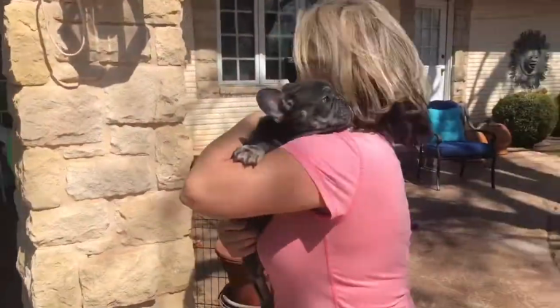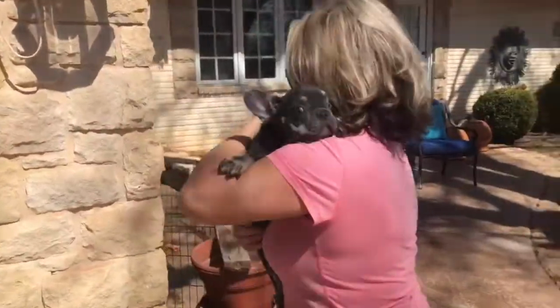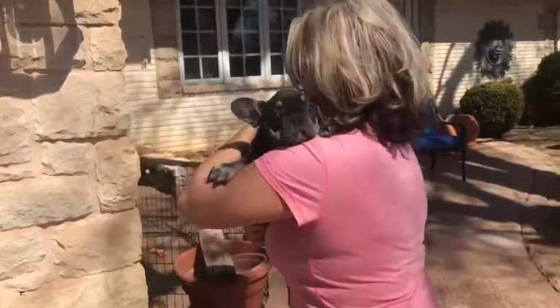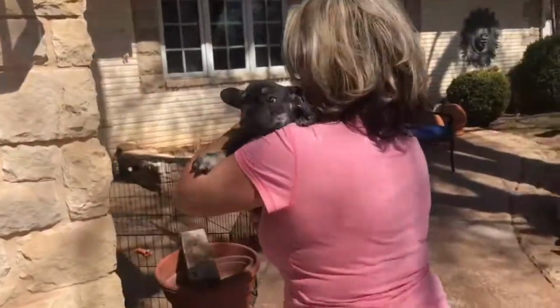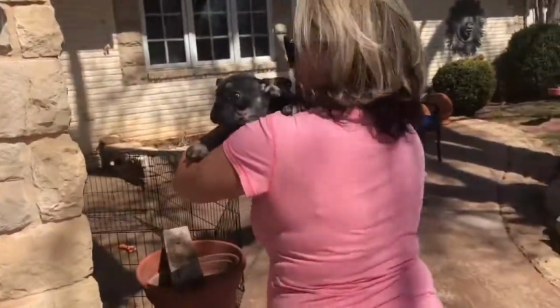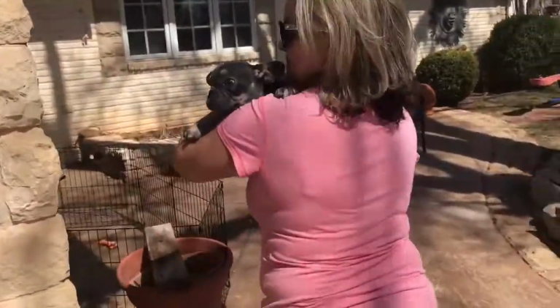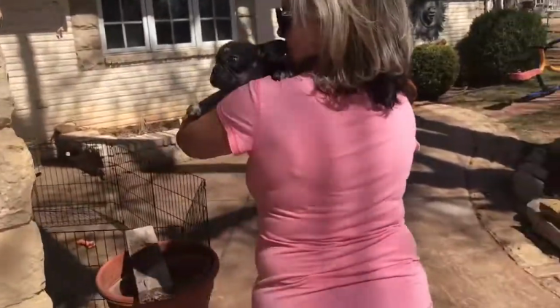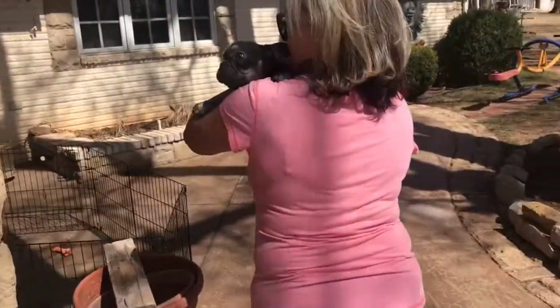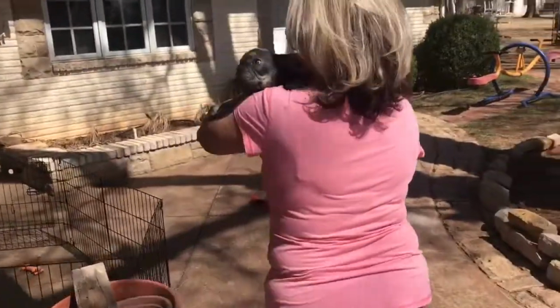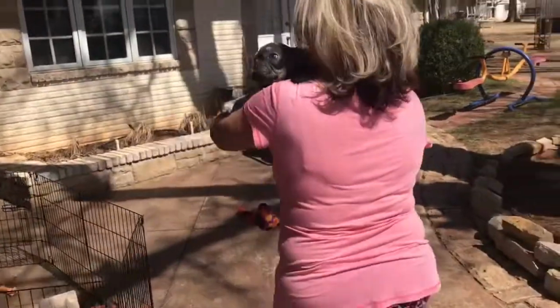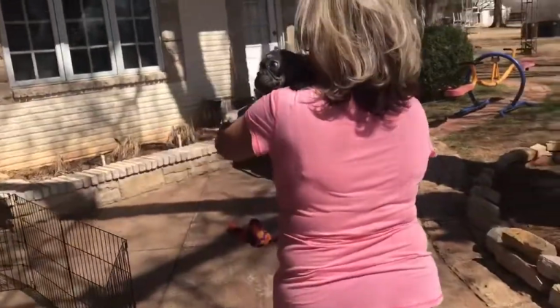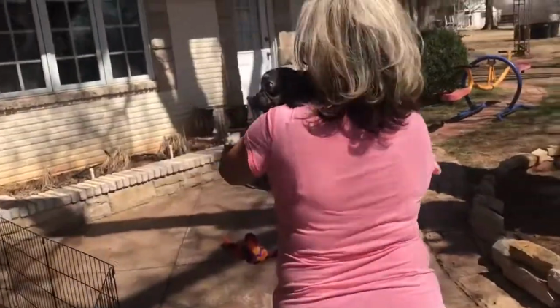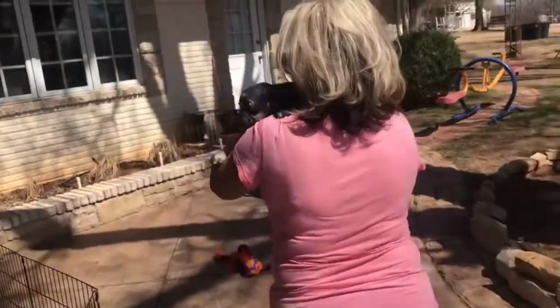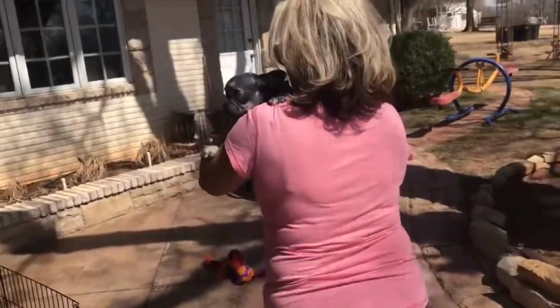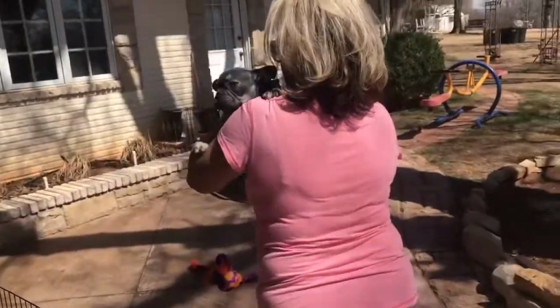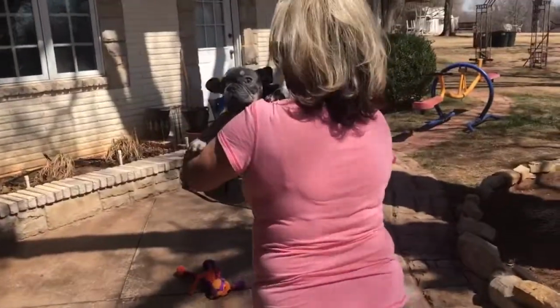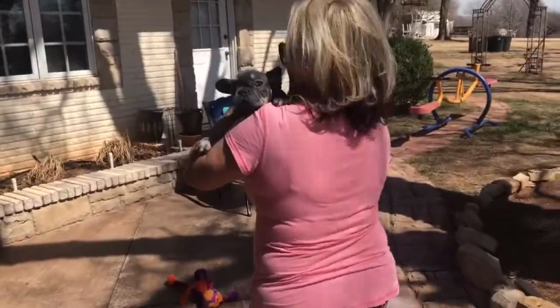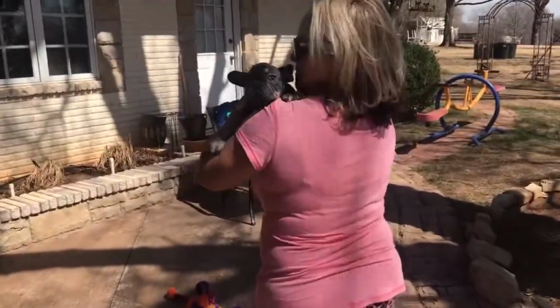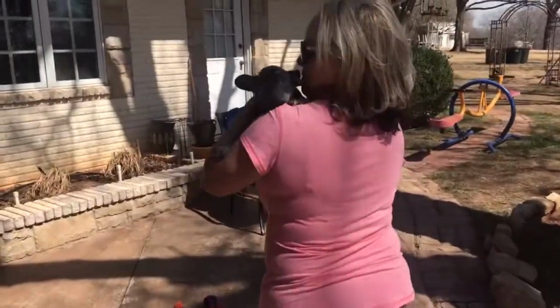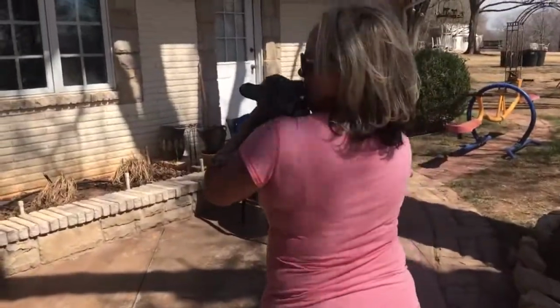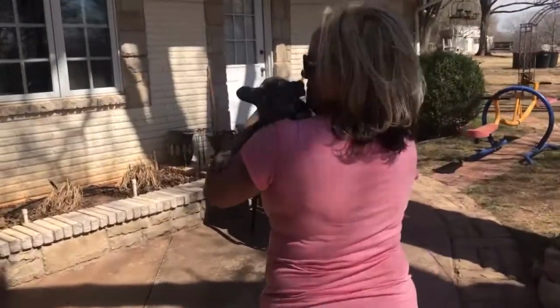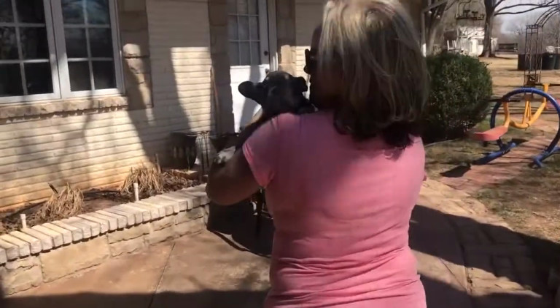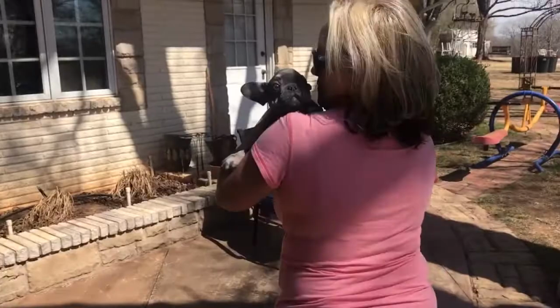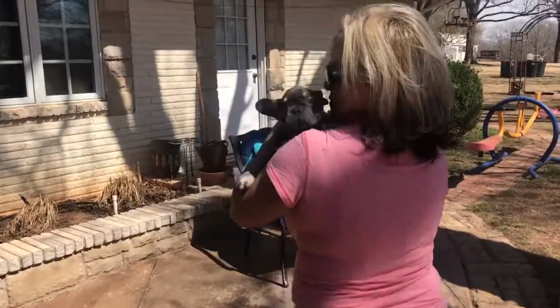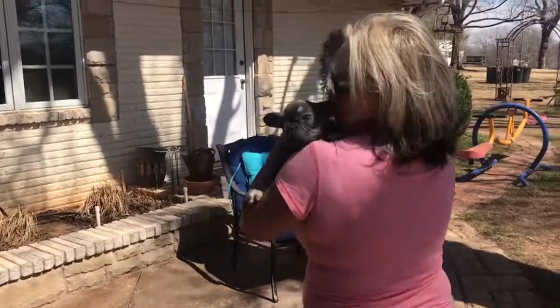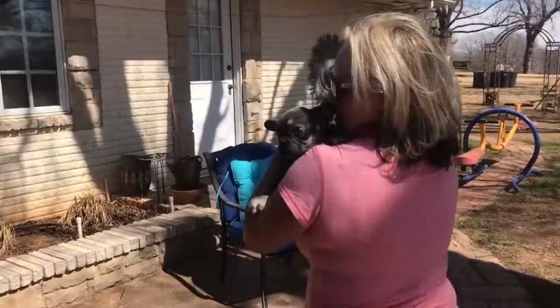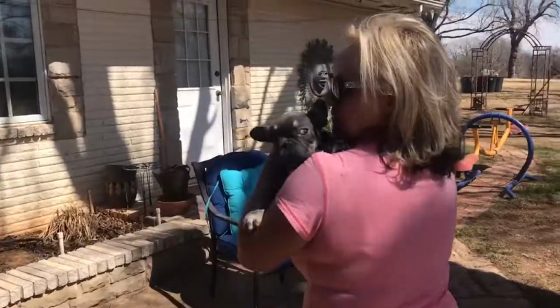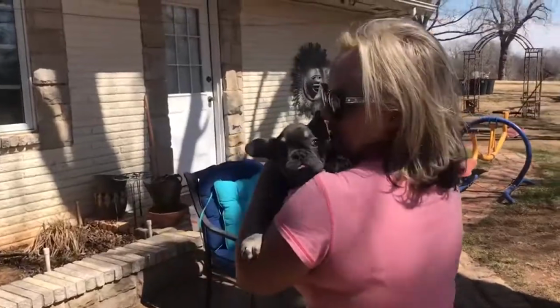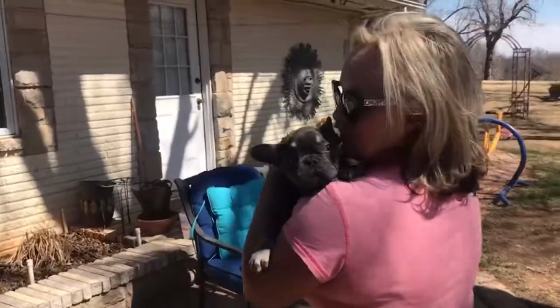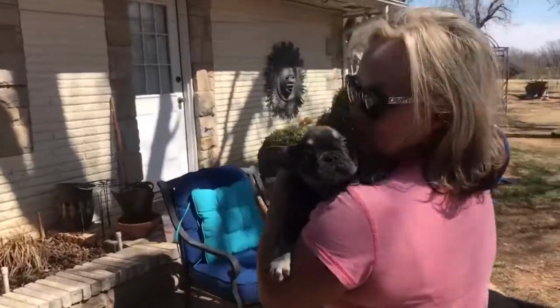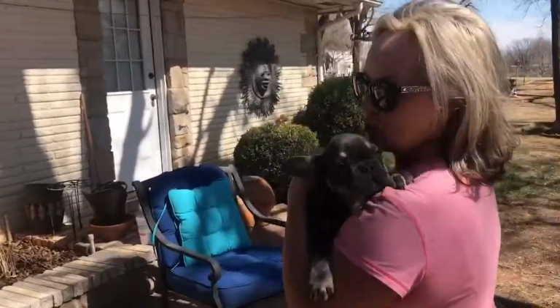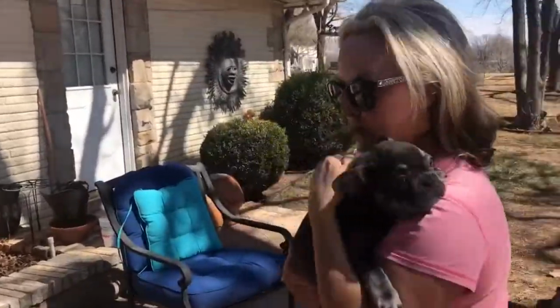One of her brothers over there who's up next for the next video is saying it's my turn. There's the toy.